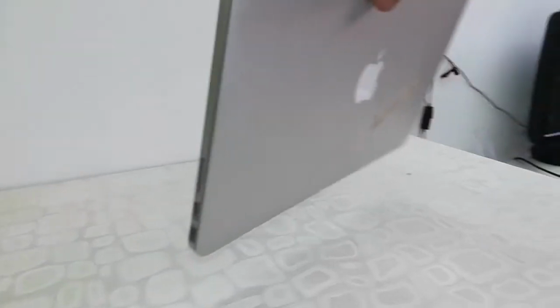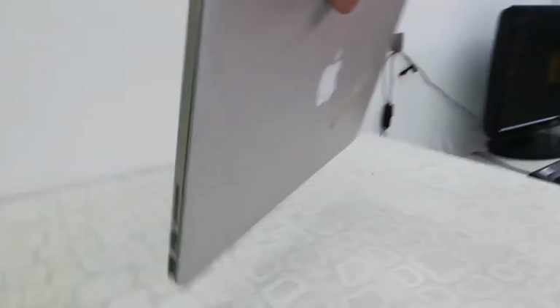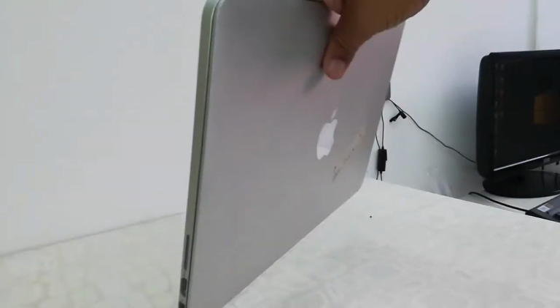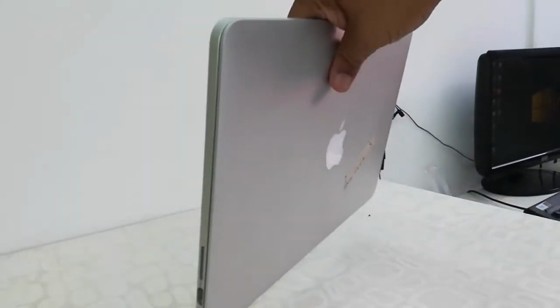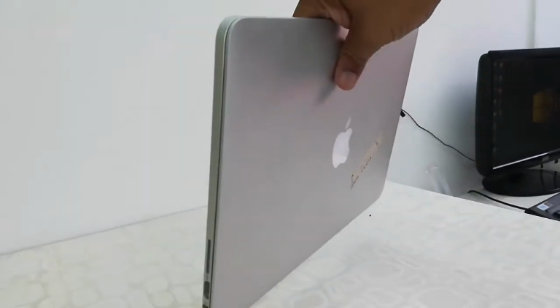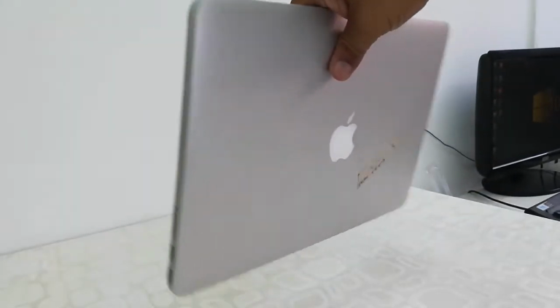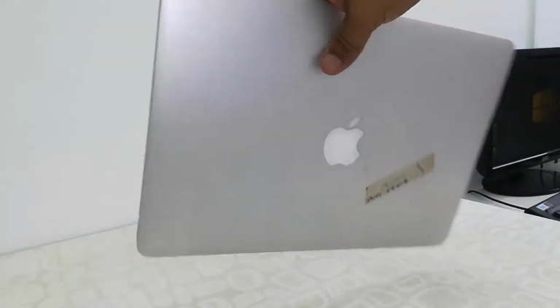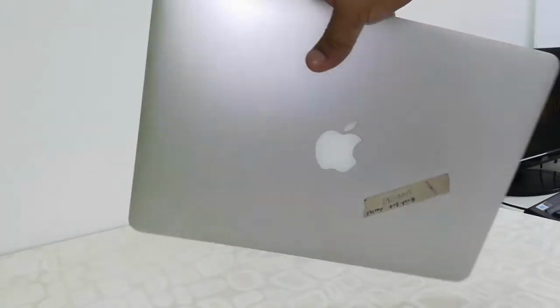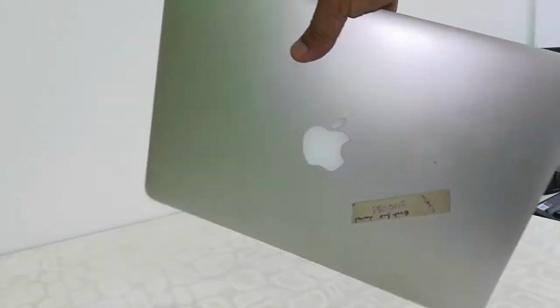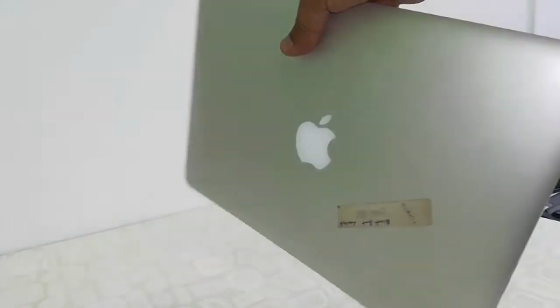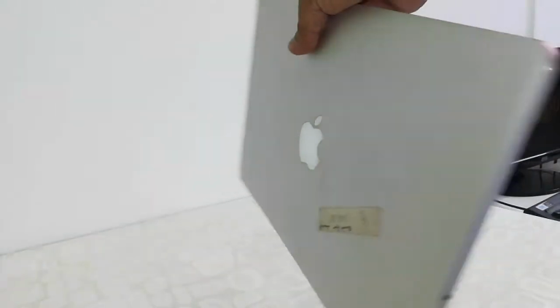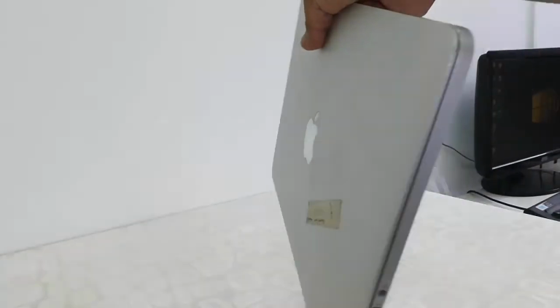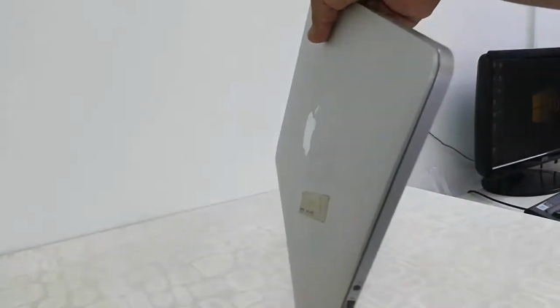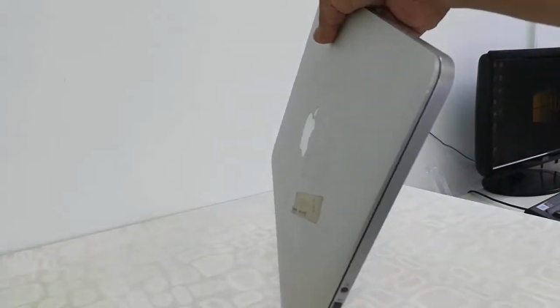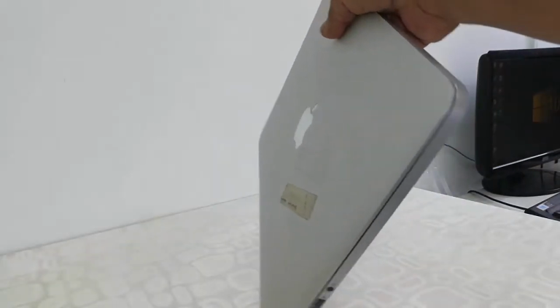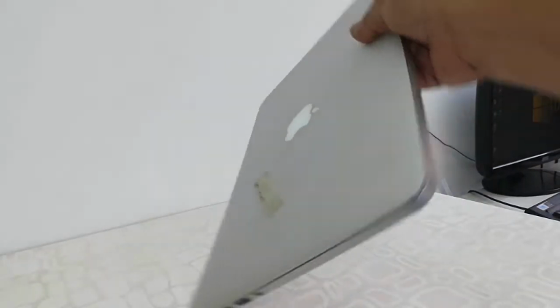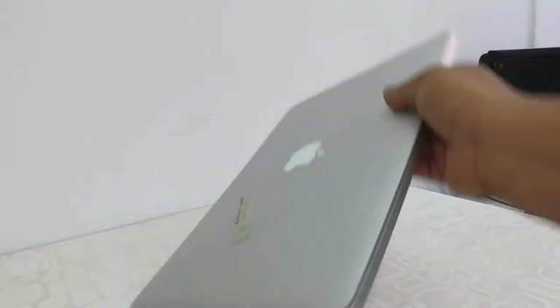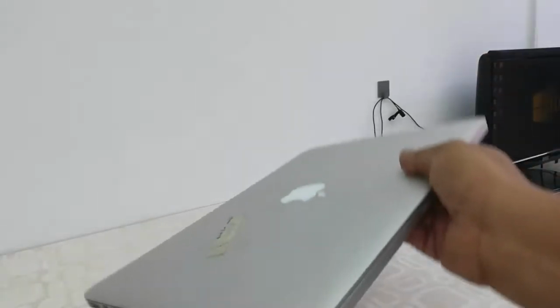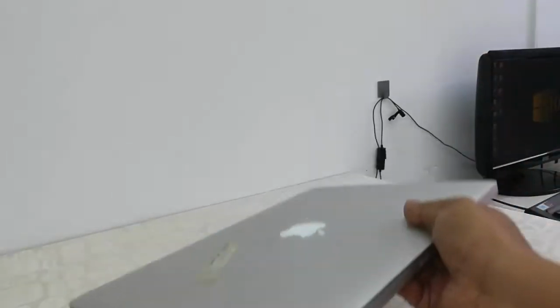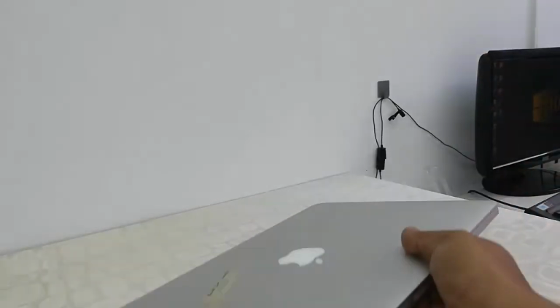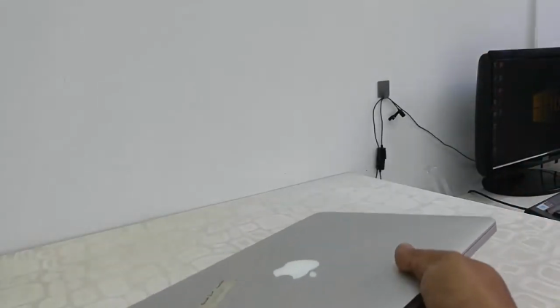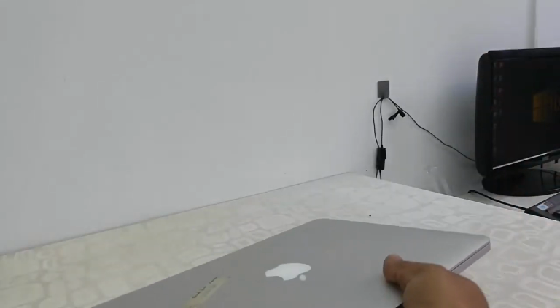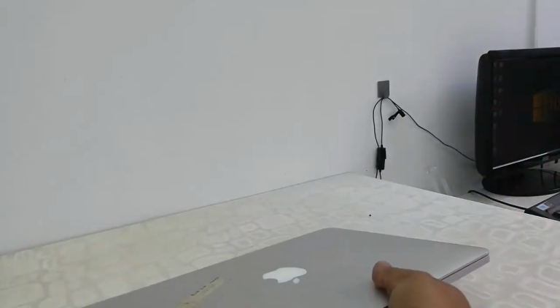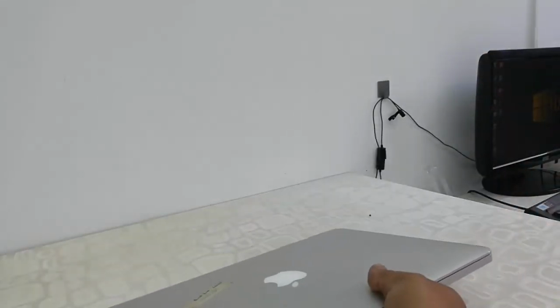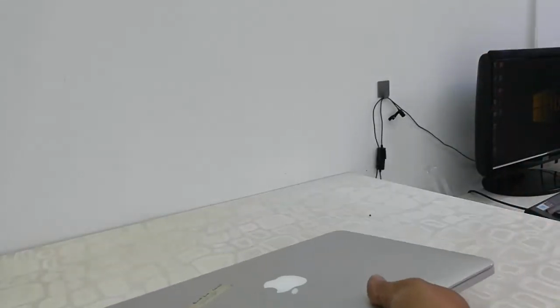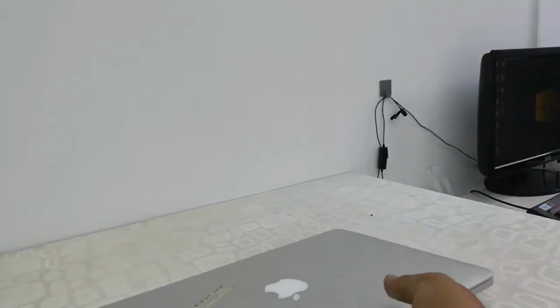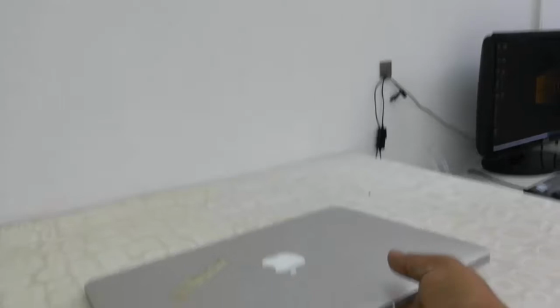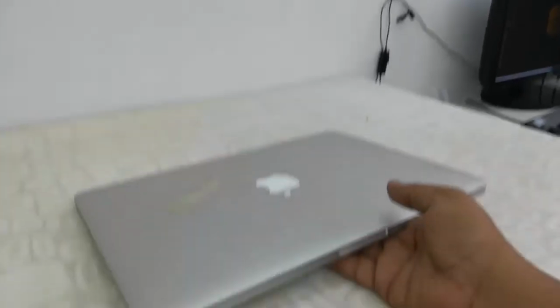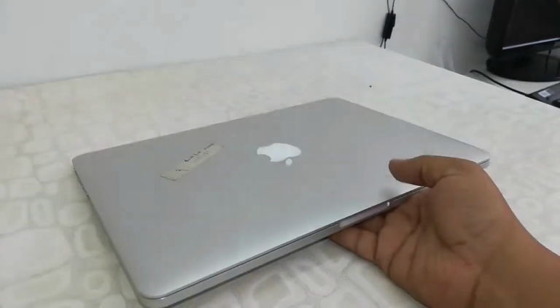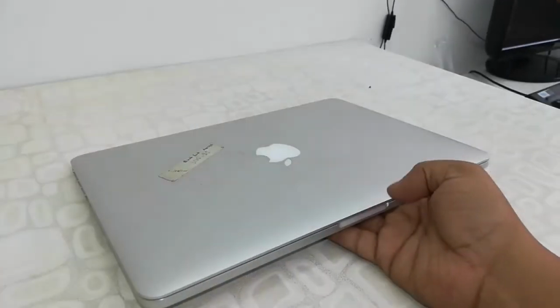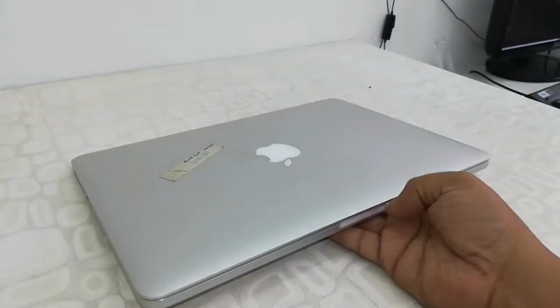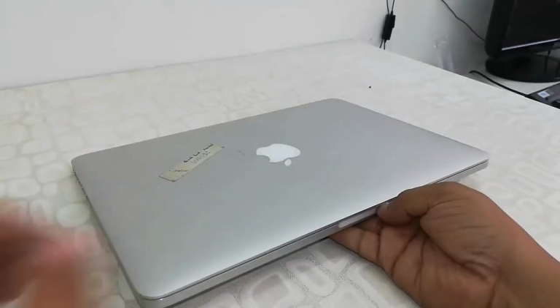So this is a quick review of this MacBook Pro. For price and full specifications, click the link in the video description. Thank you for watching!